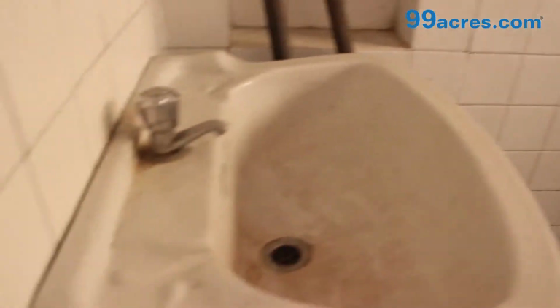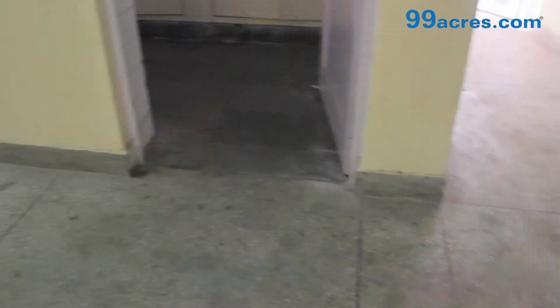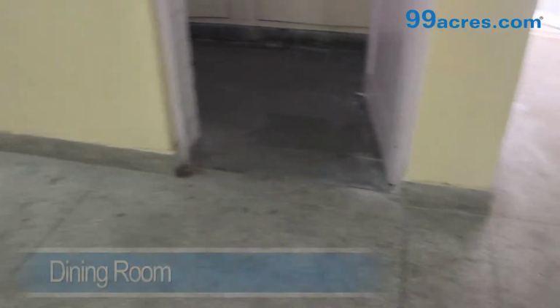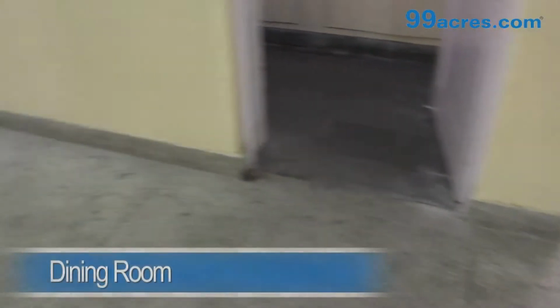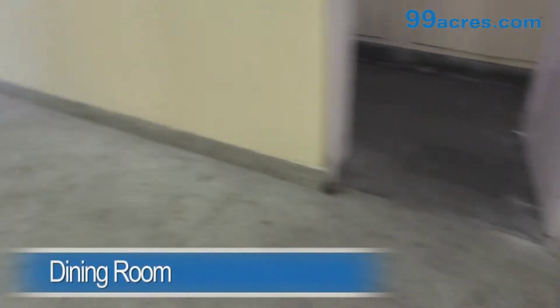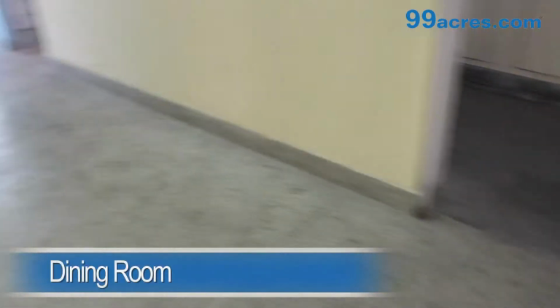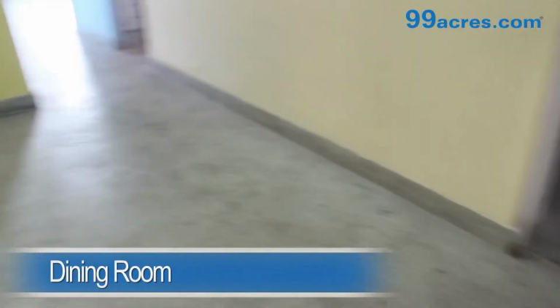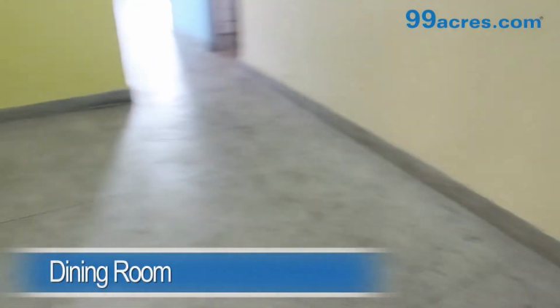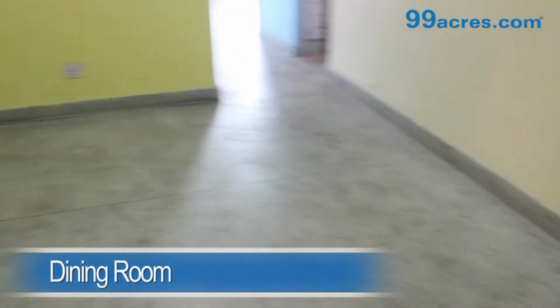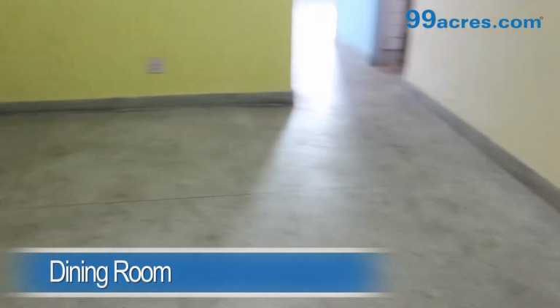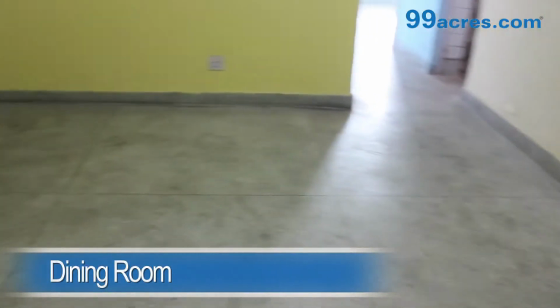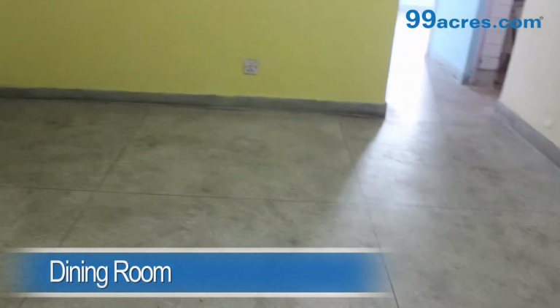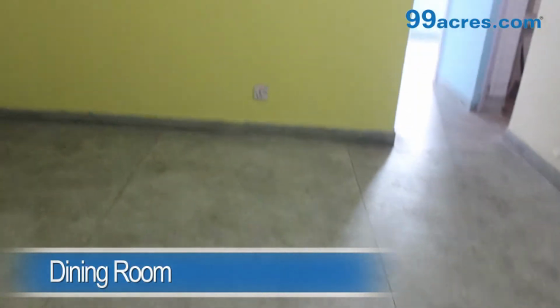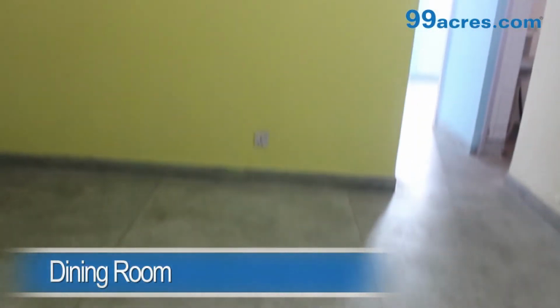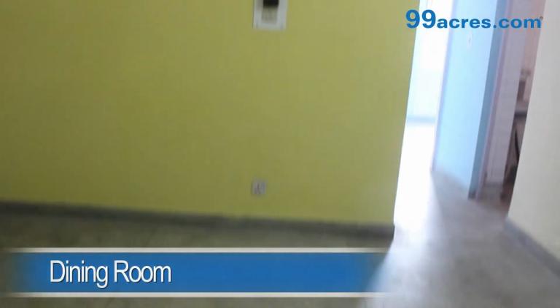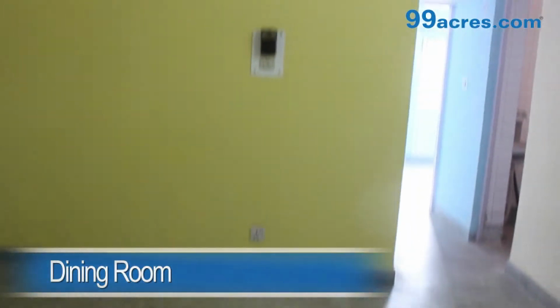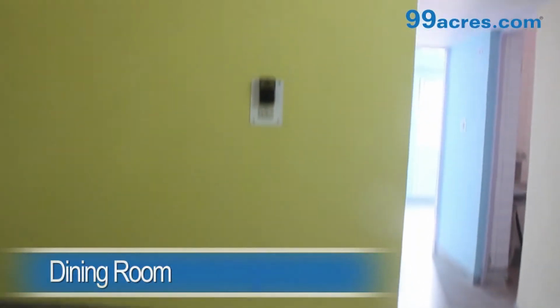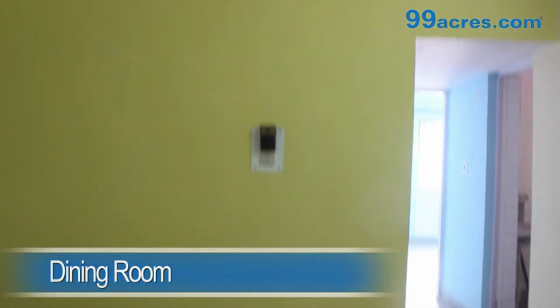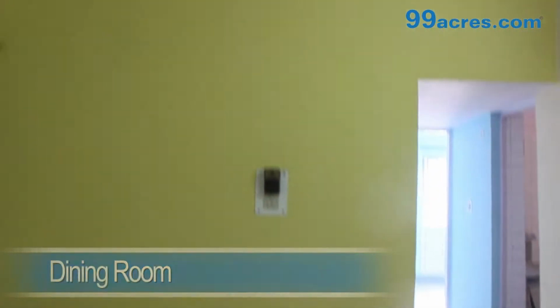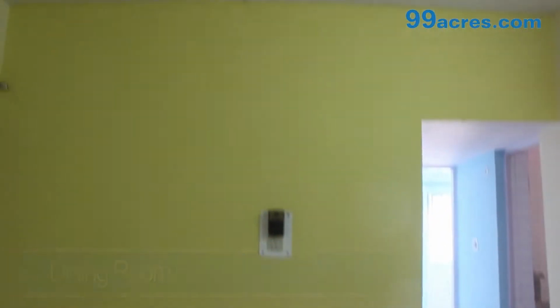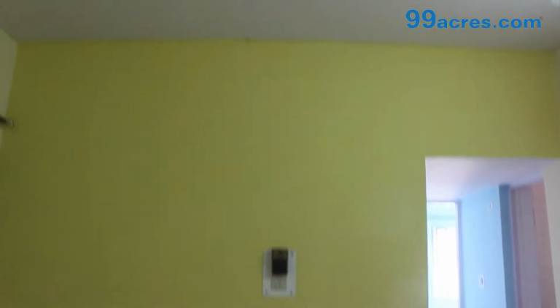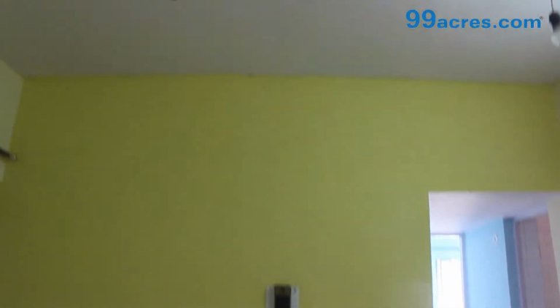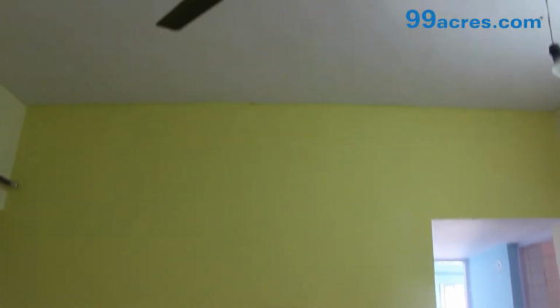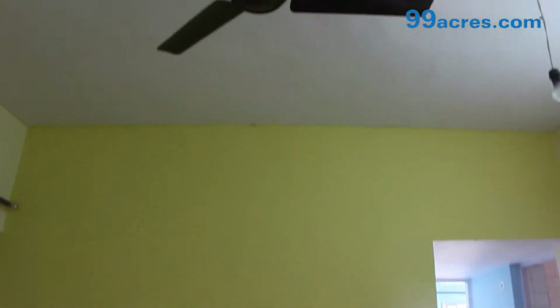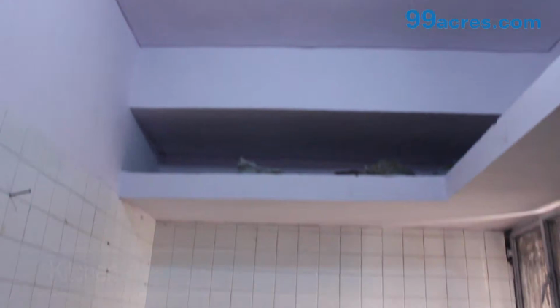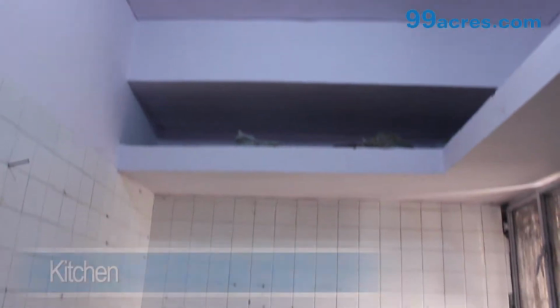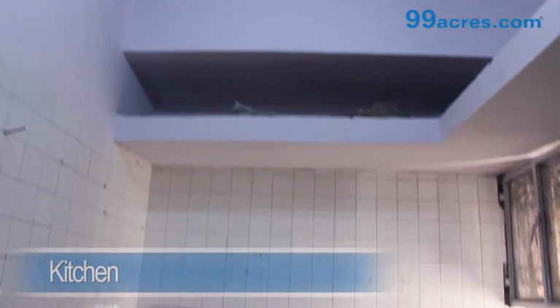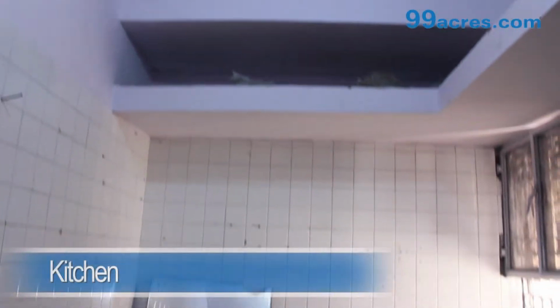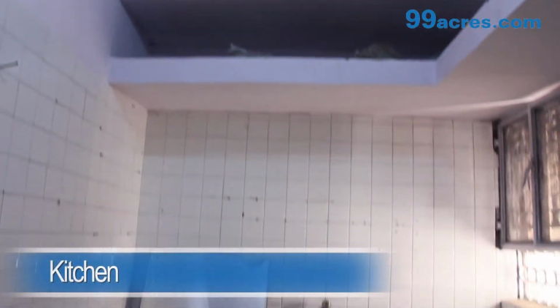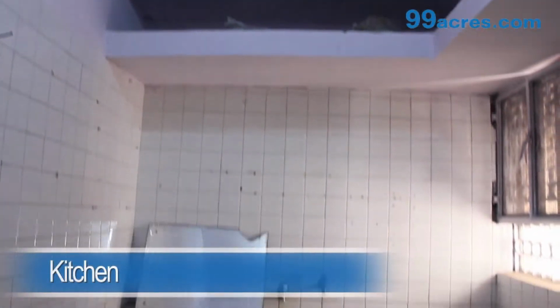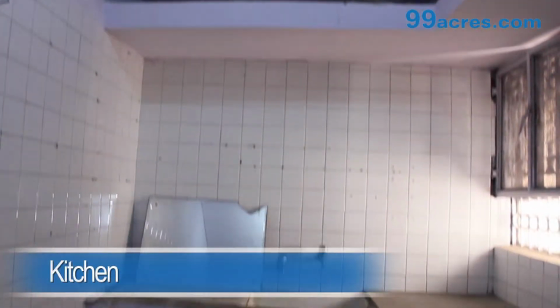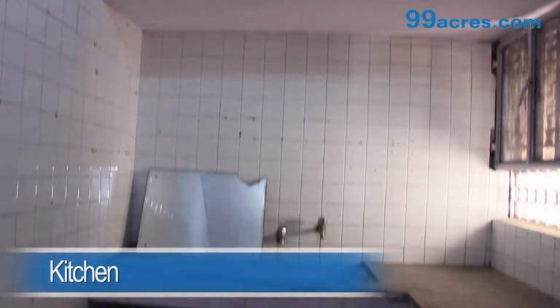There also is a semi-tiny area. The kitchen is semi-modular.